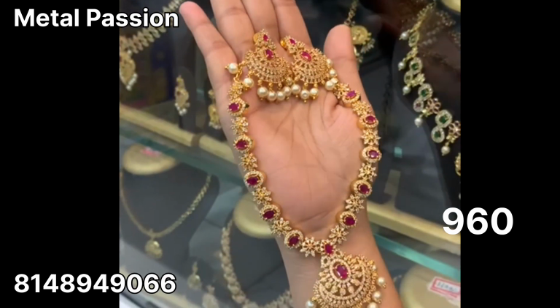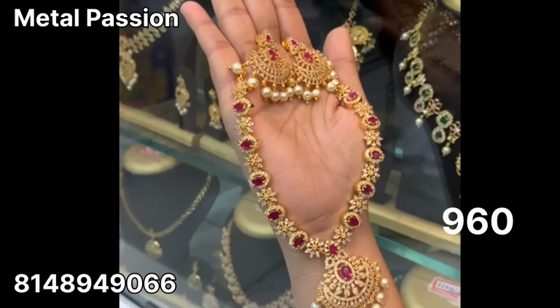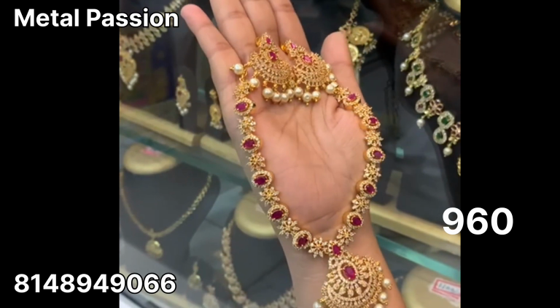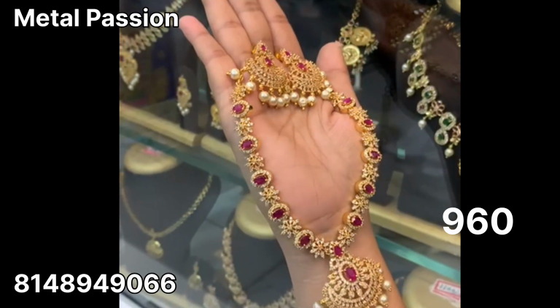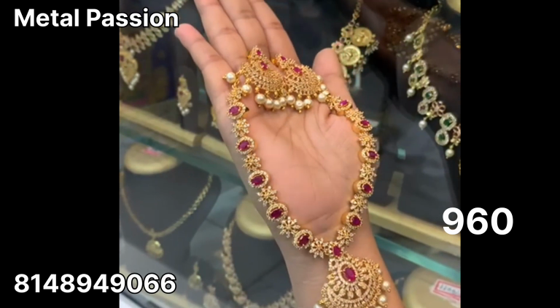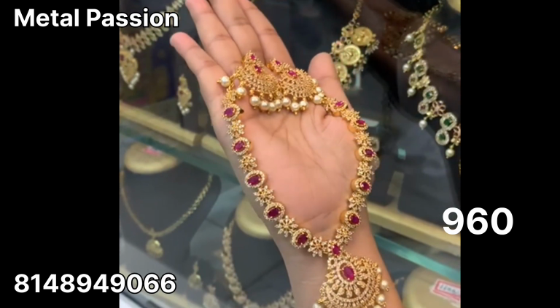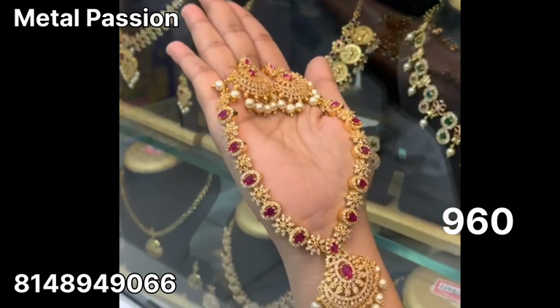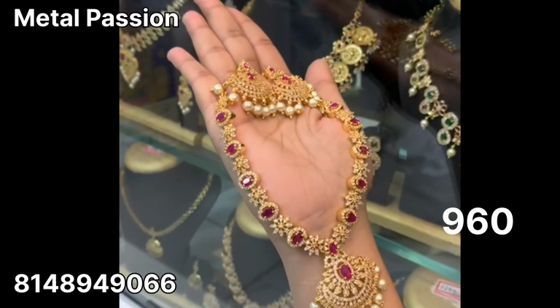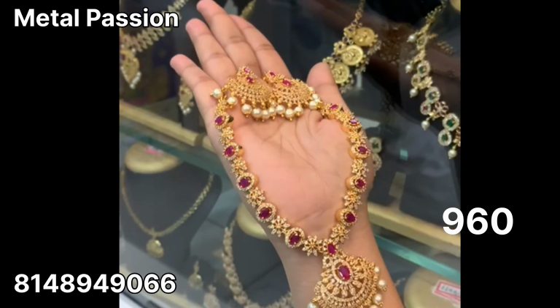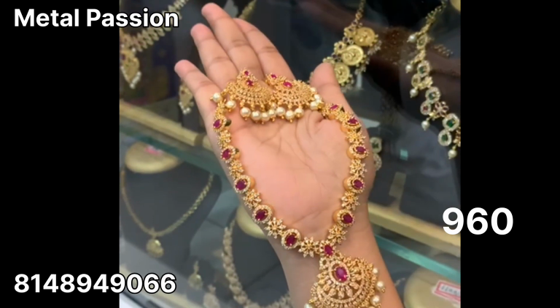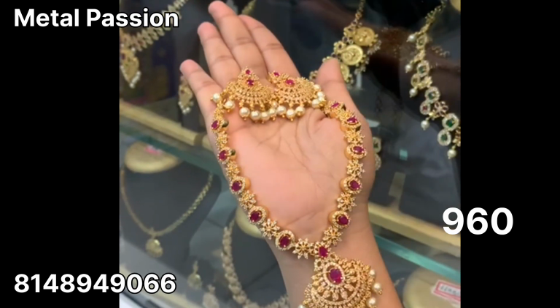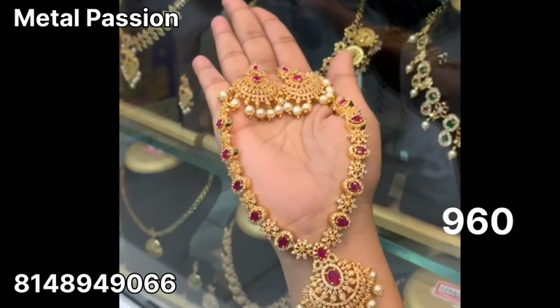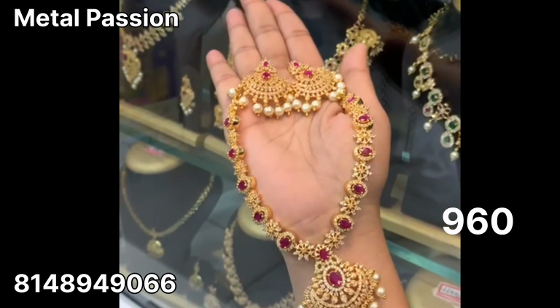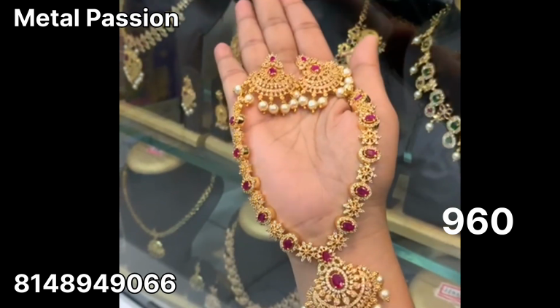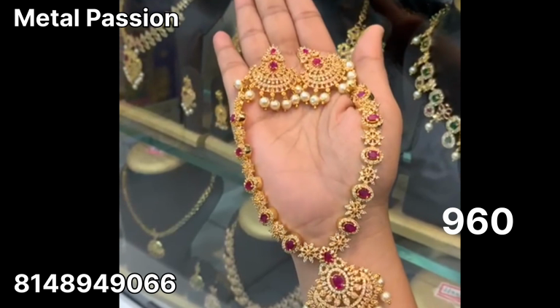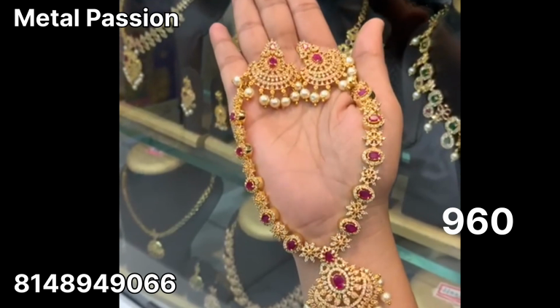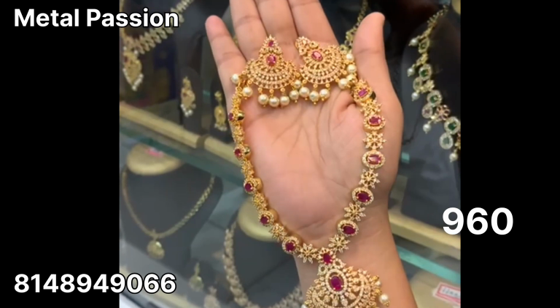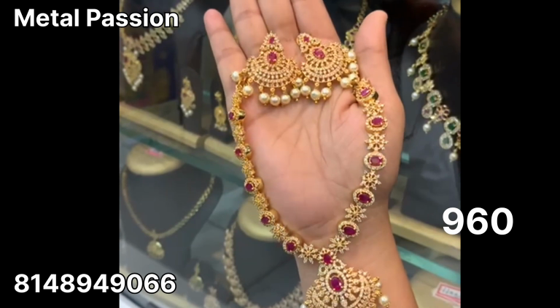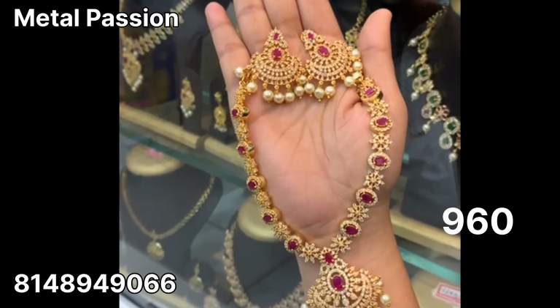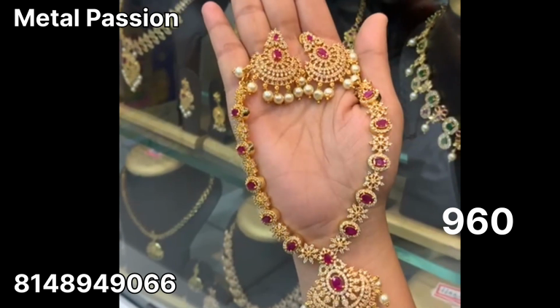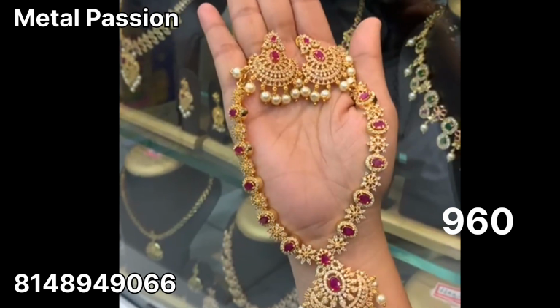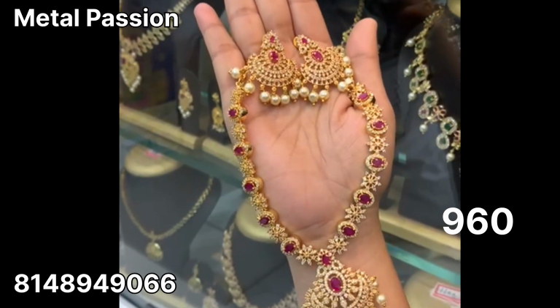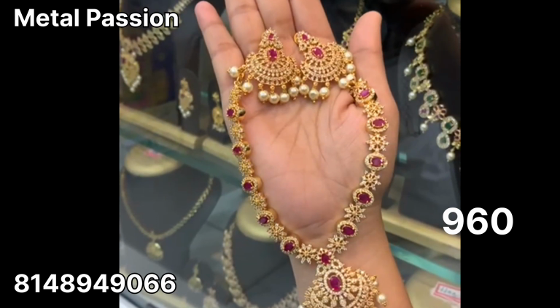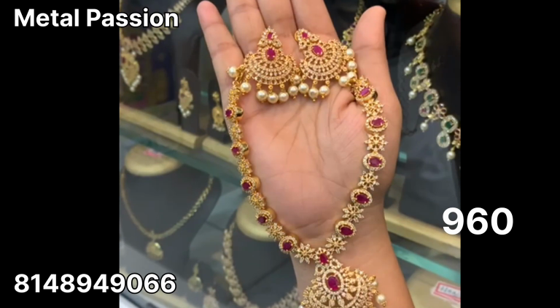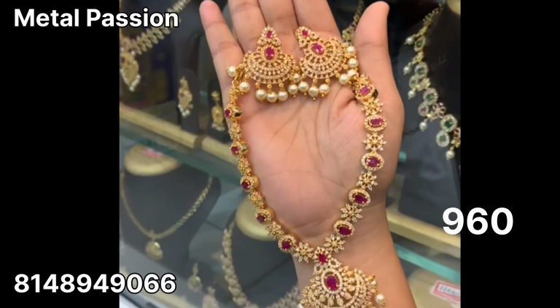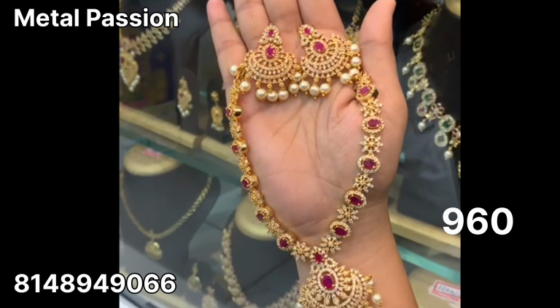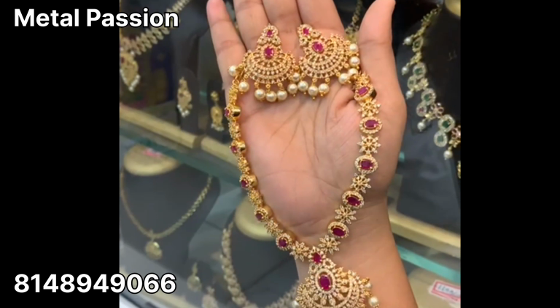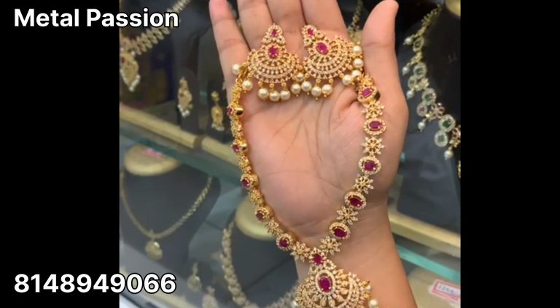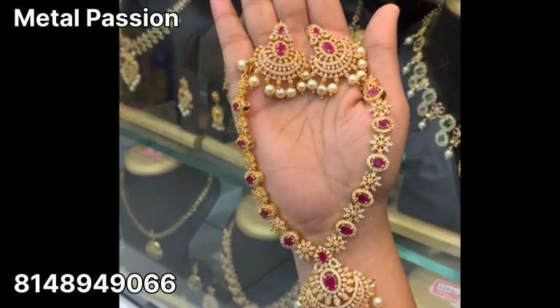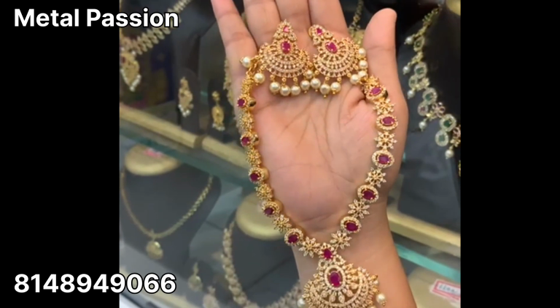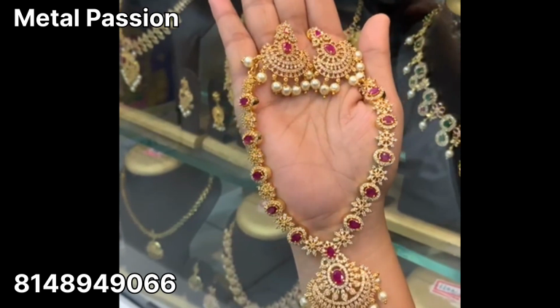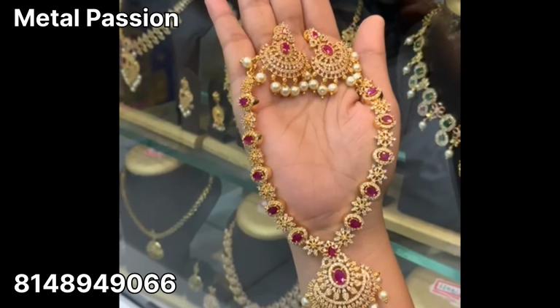Please join for daily new designs. Please follow the Facebook page.